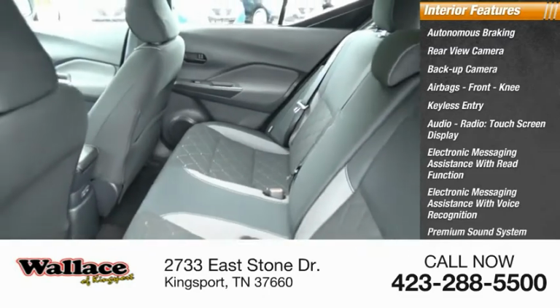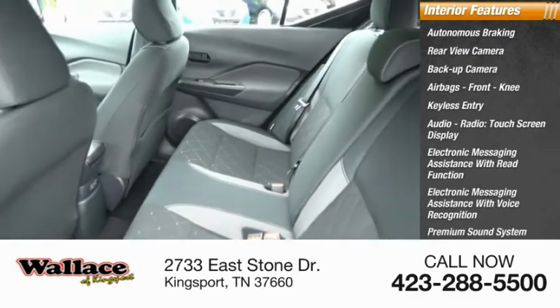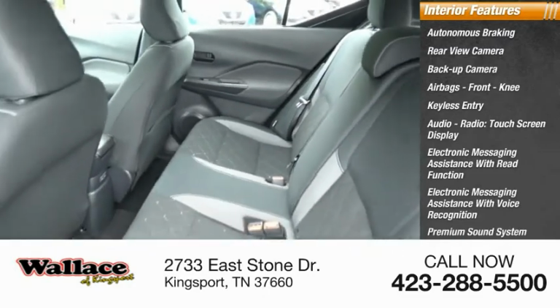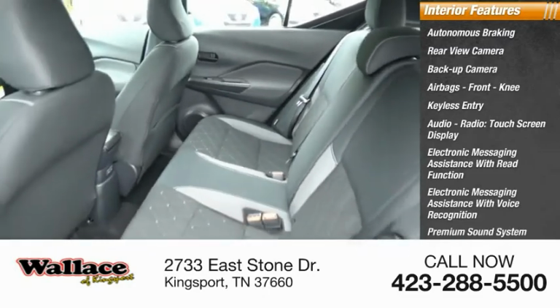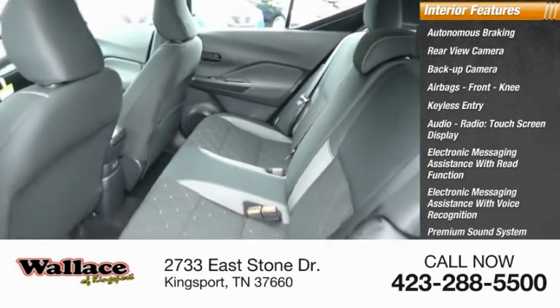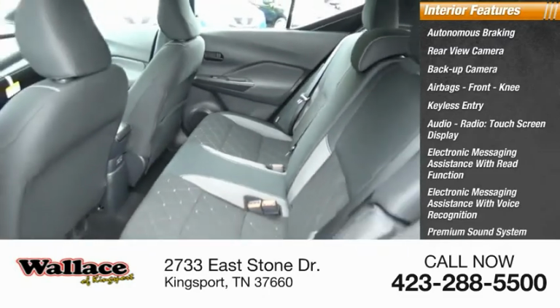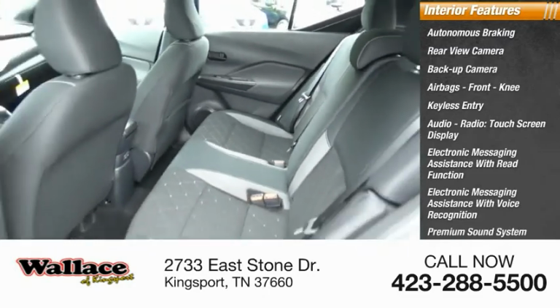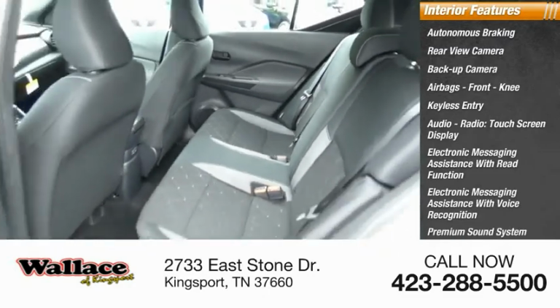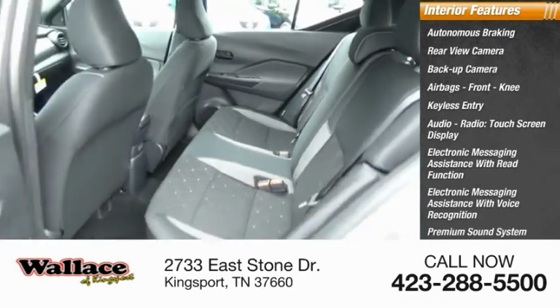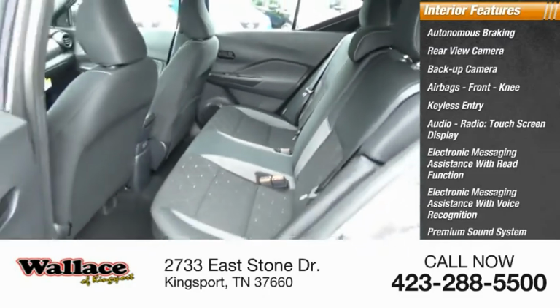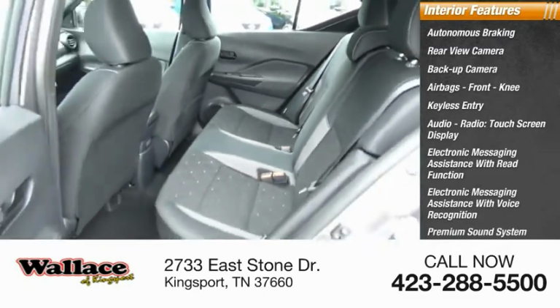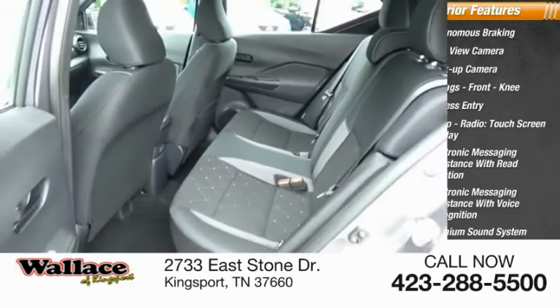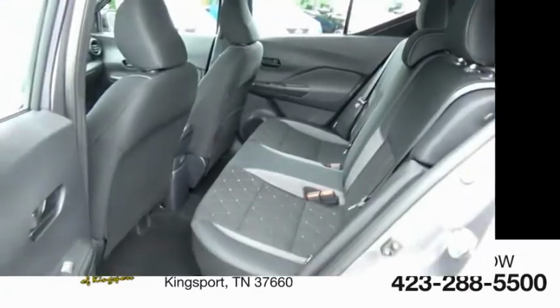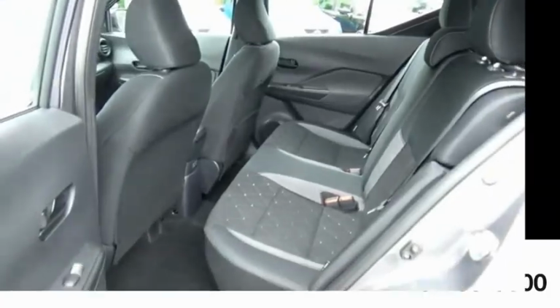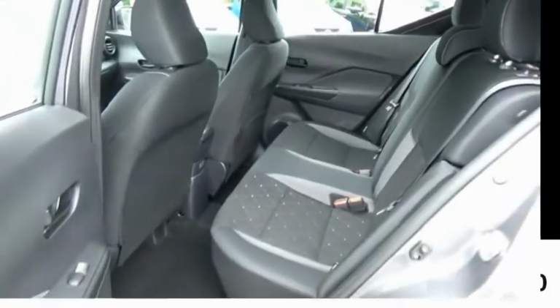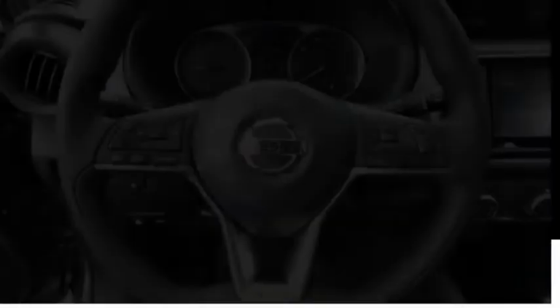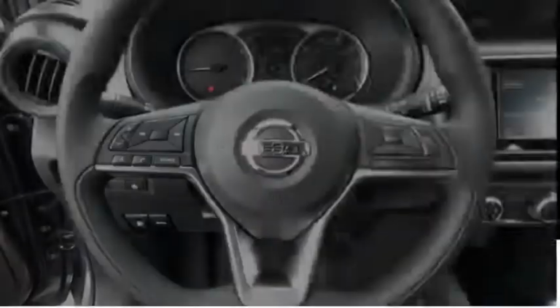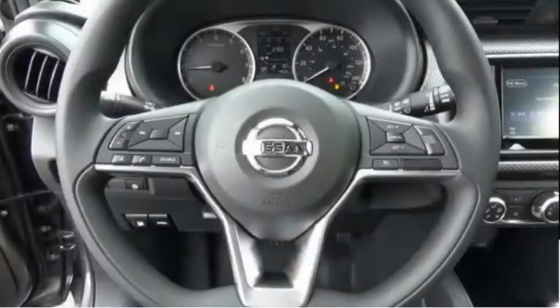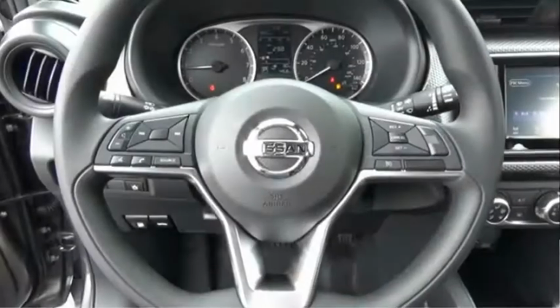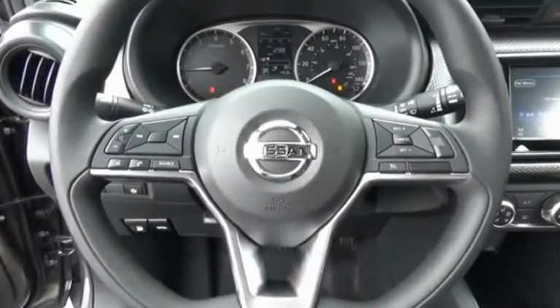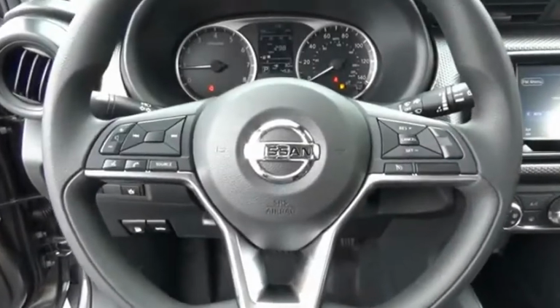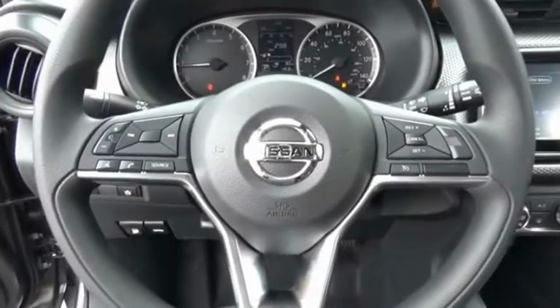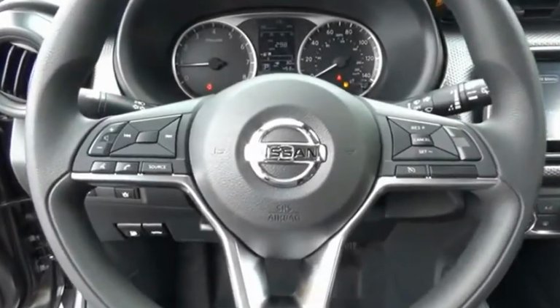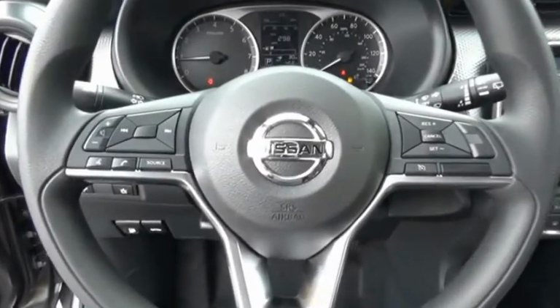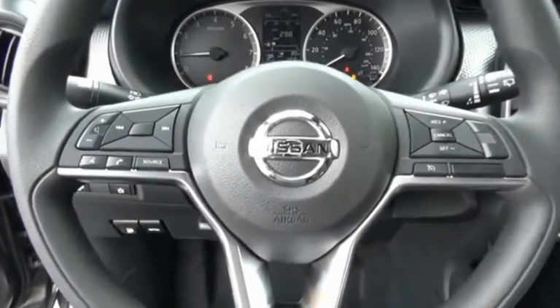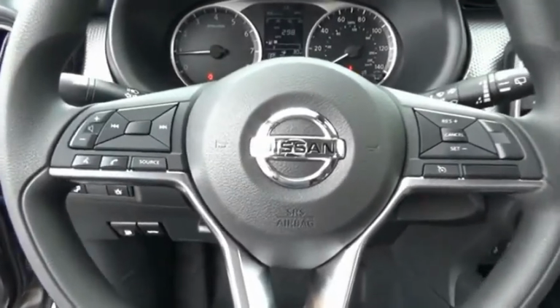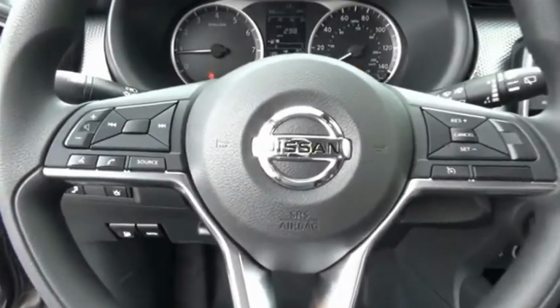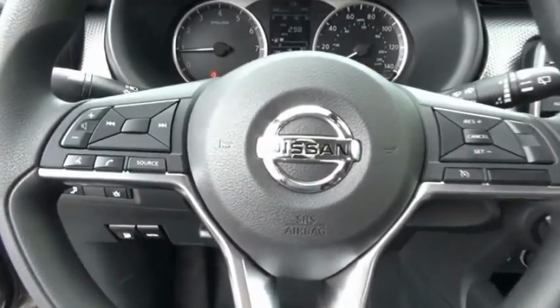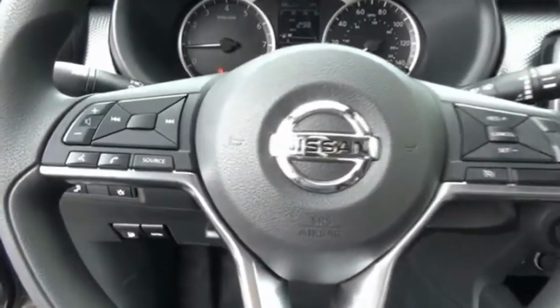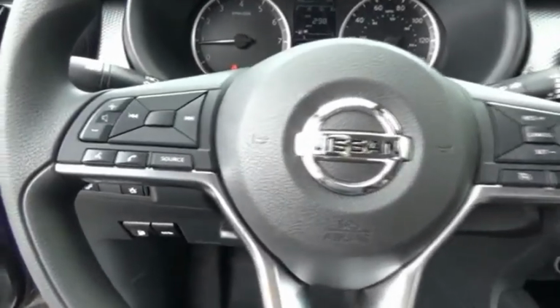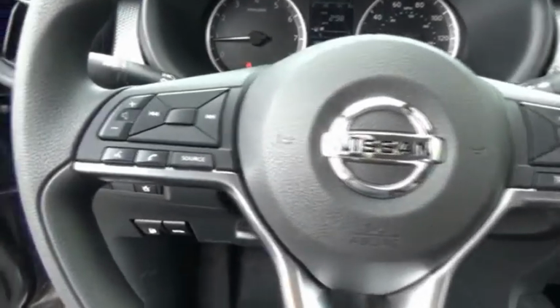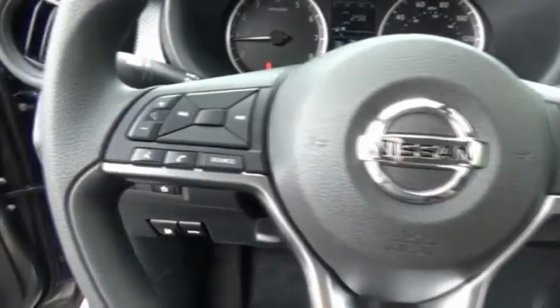Audio controls. If you like it online, you'll love it in your driveway. Take it for a spin today.